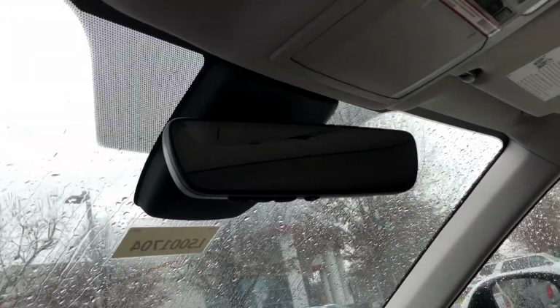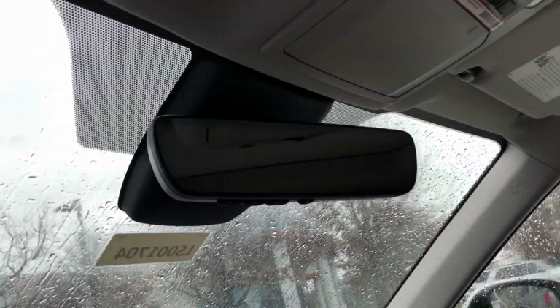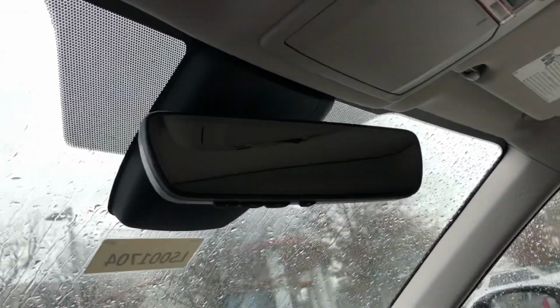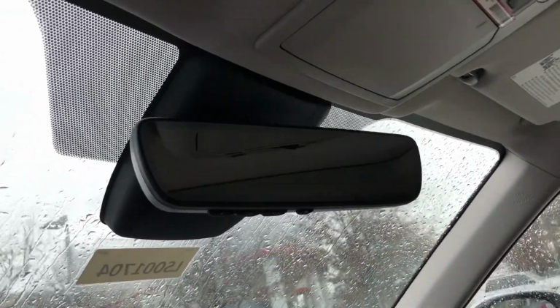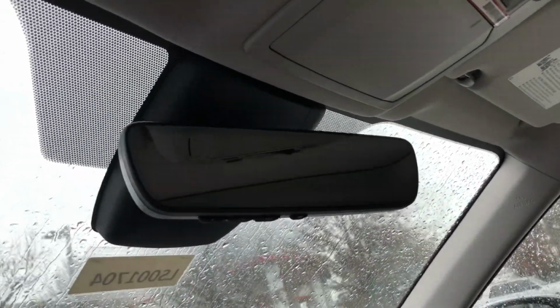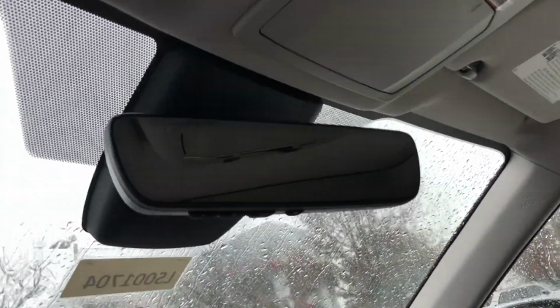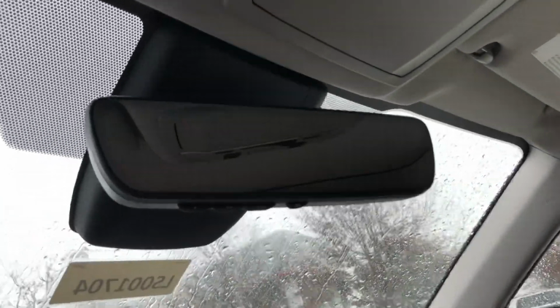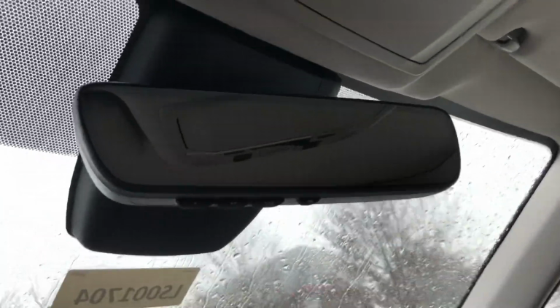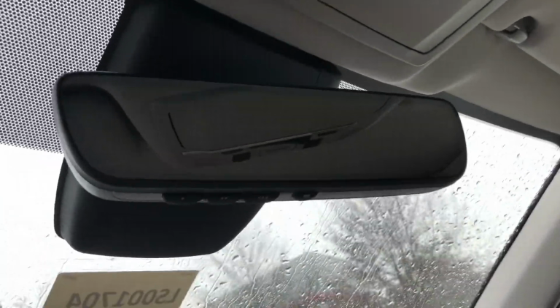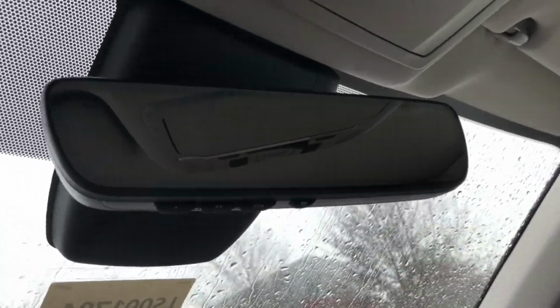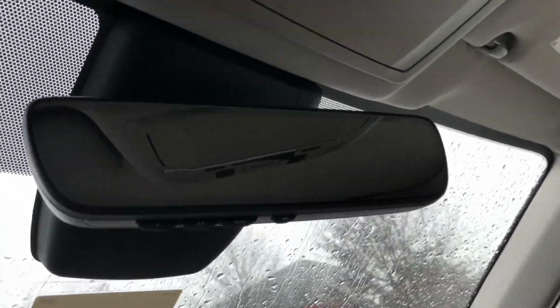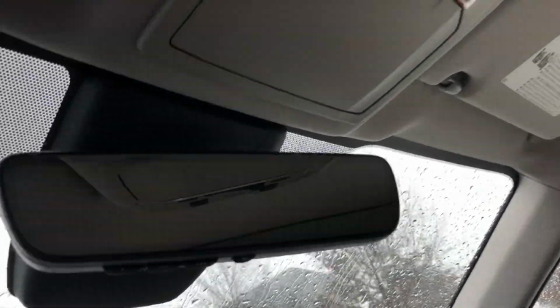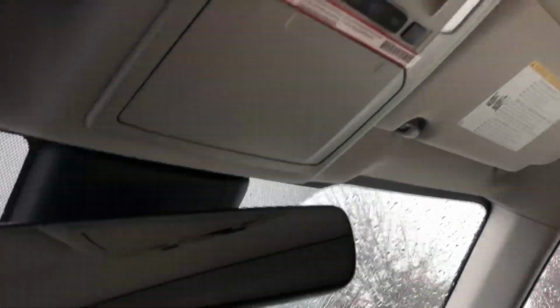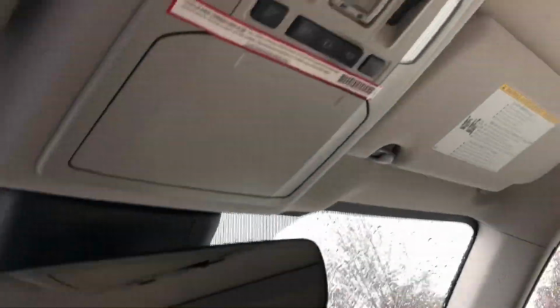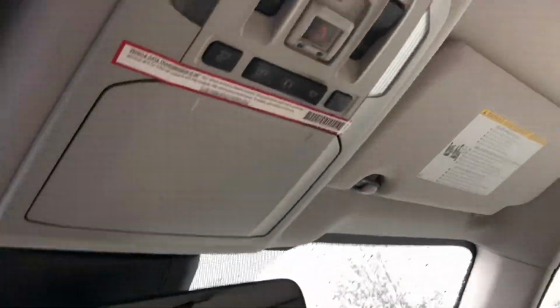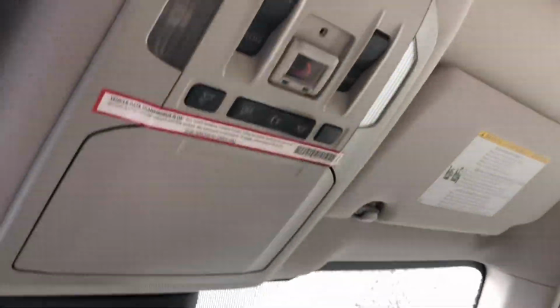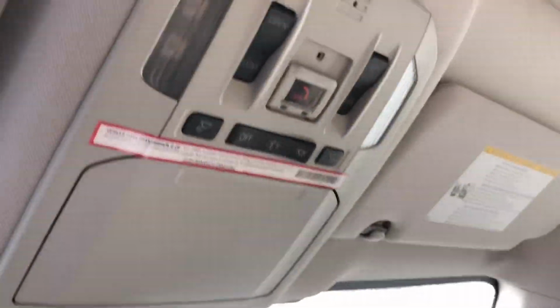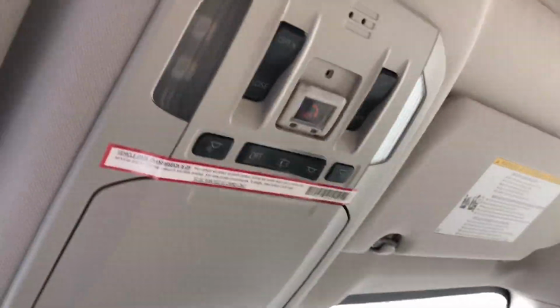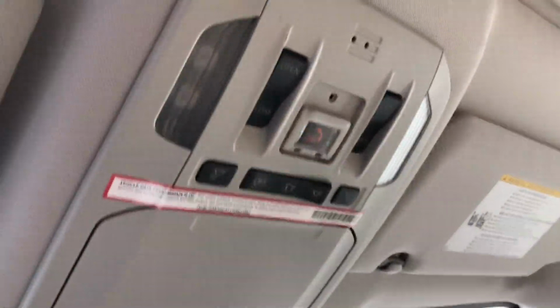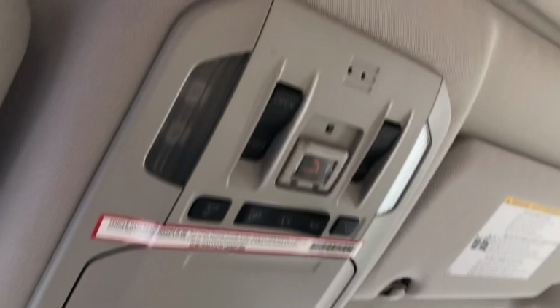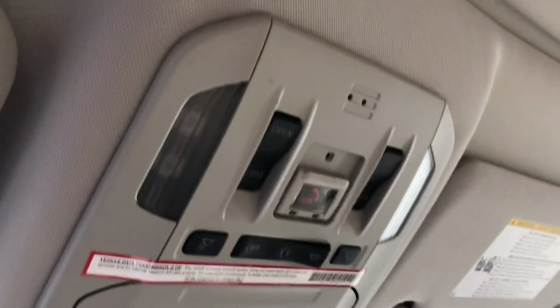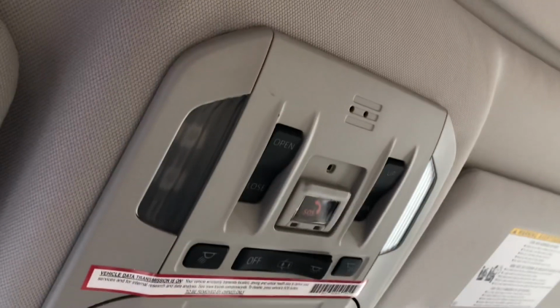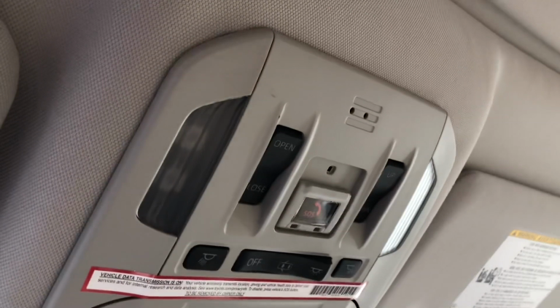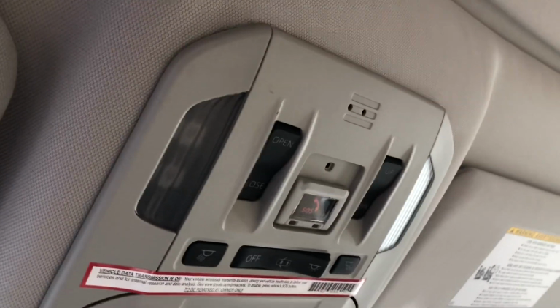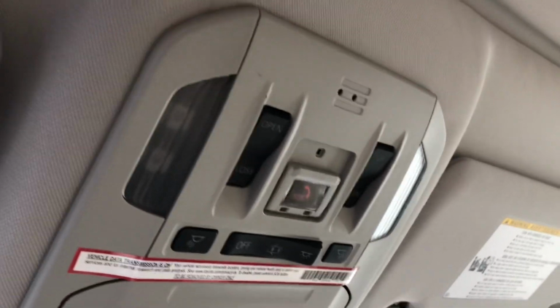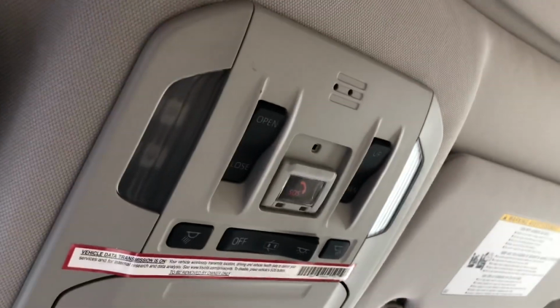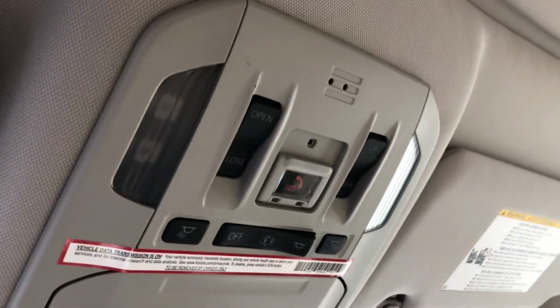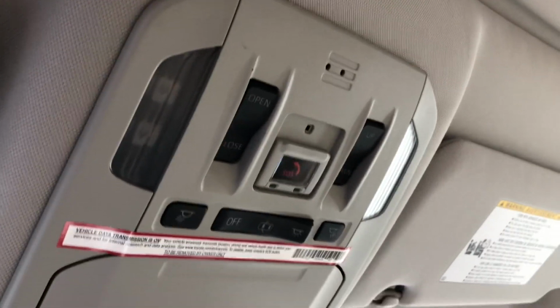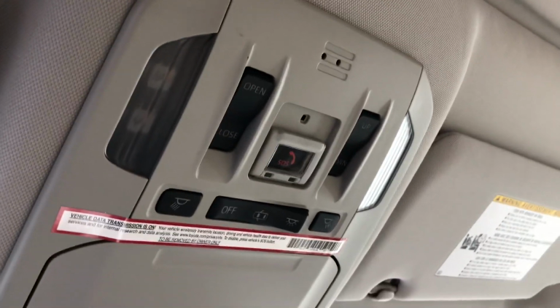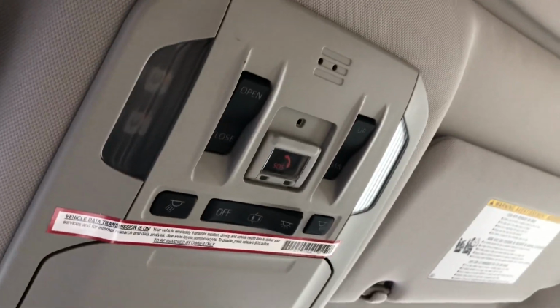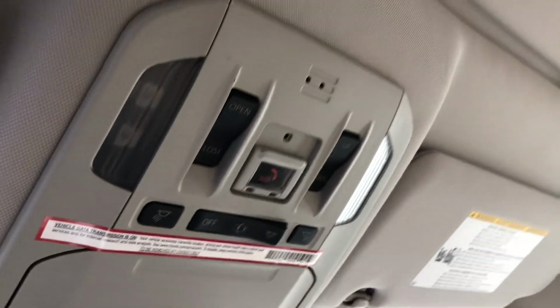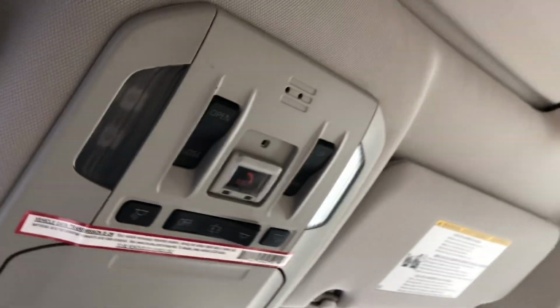It has an auto-dimming rearview mirror with HomeLink, Safety Connect, and Wi-Fi Connect.